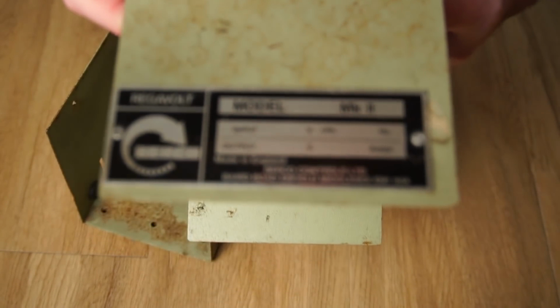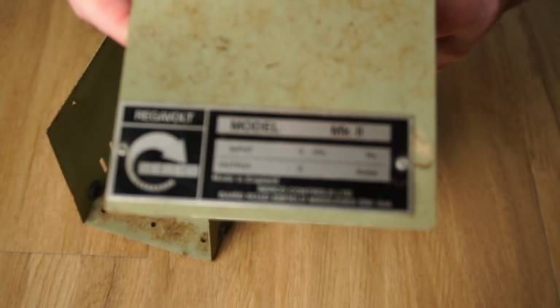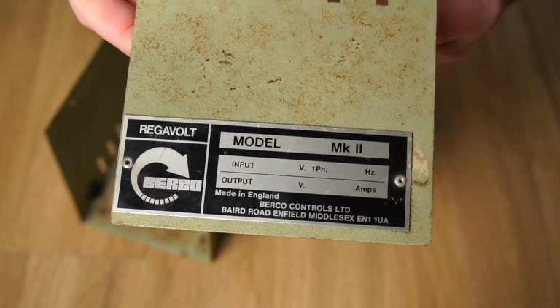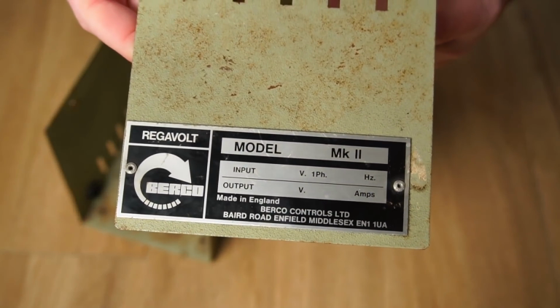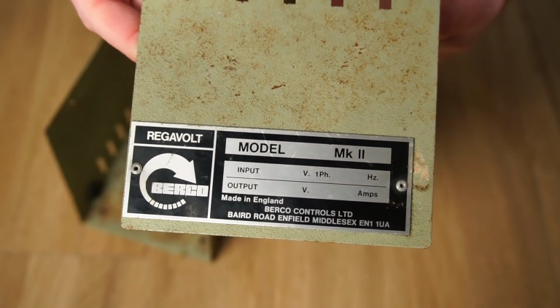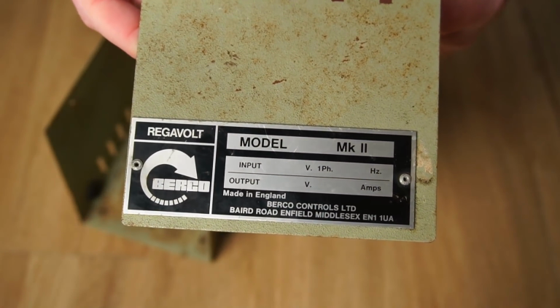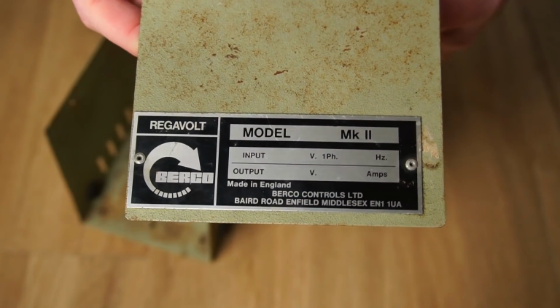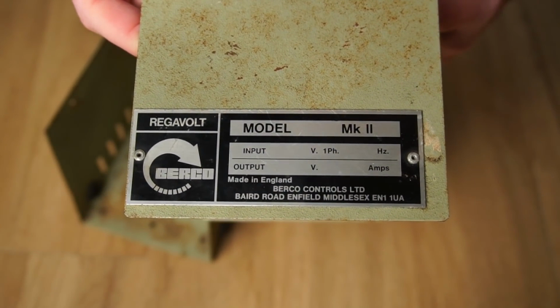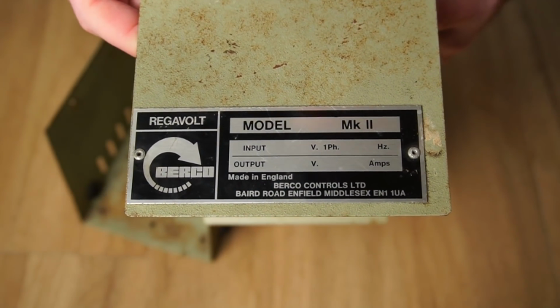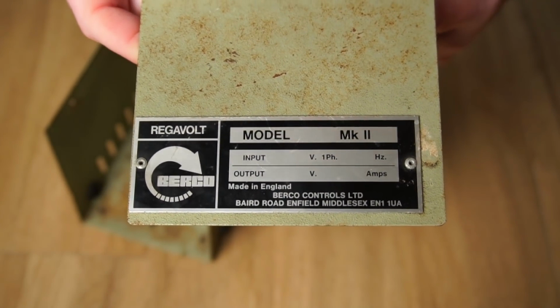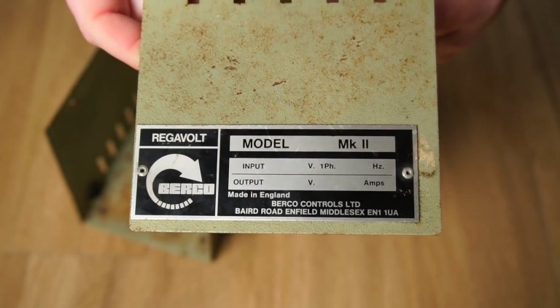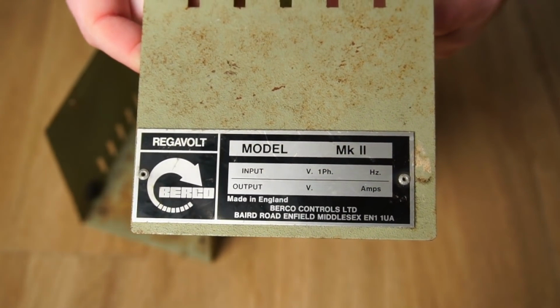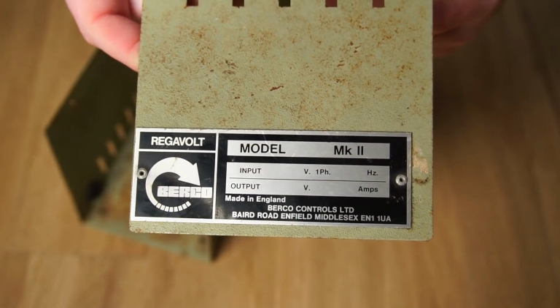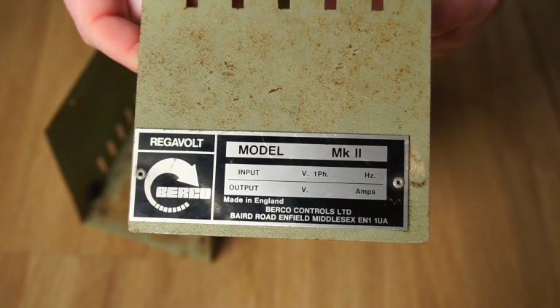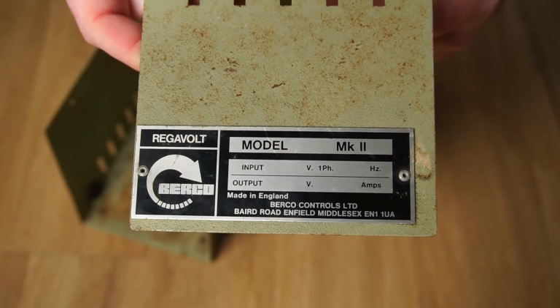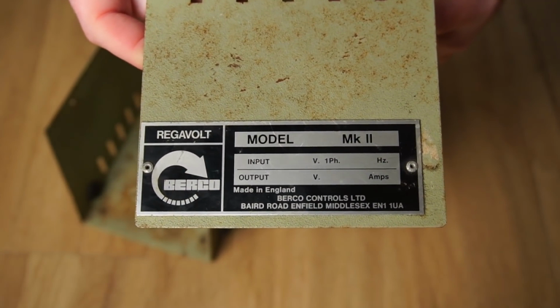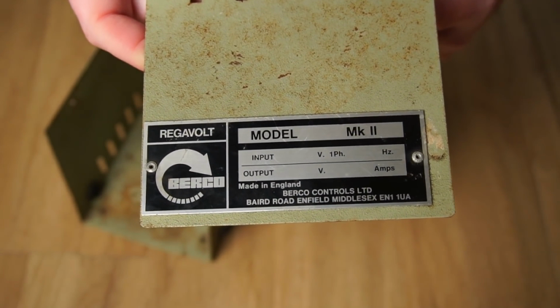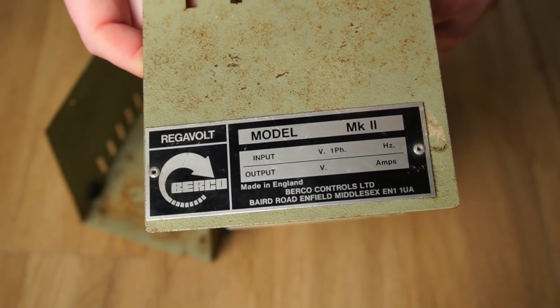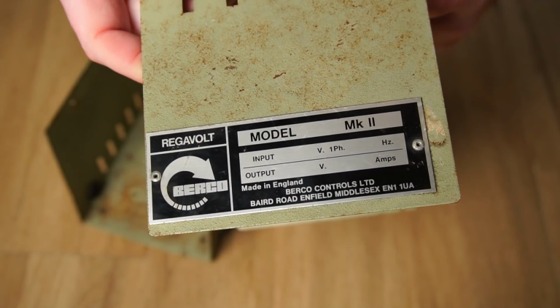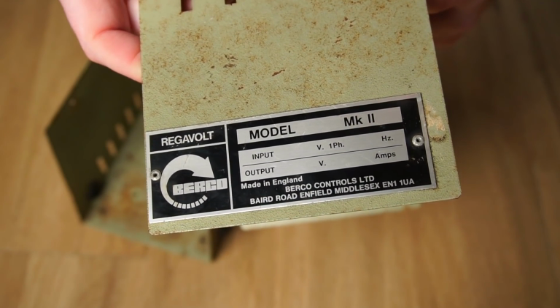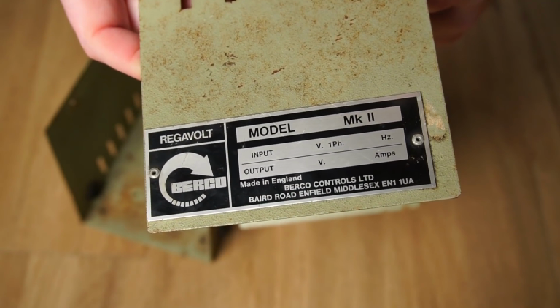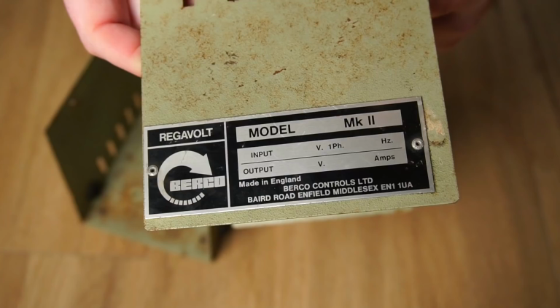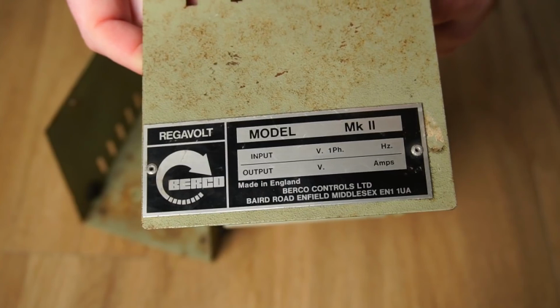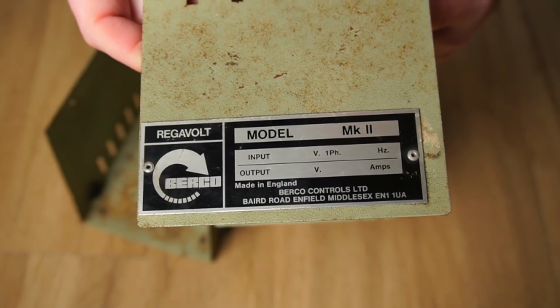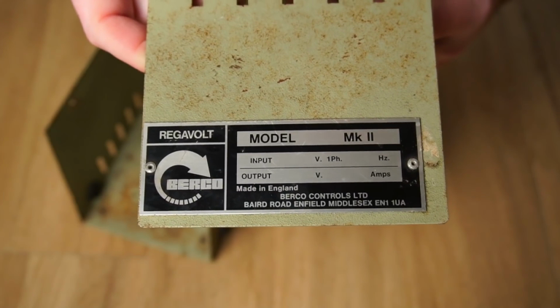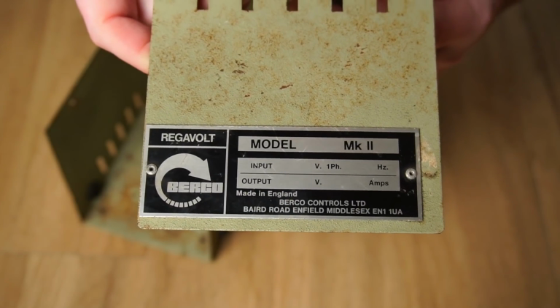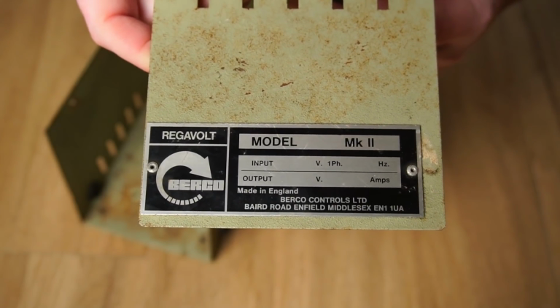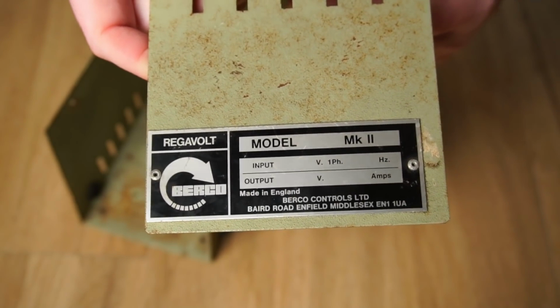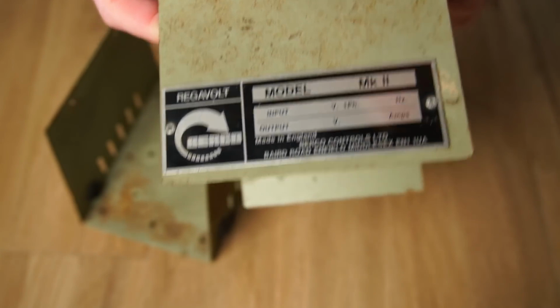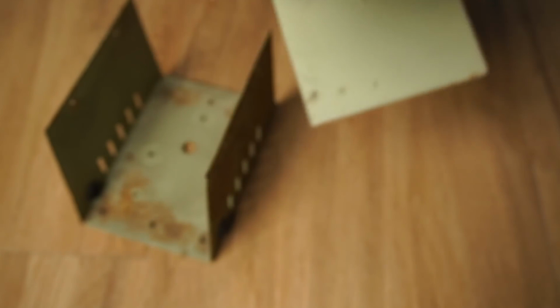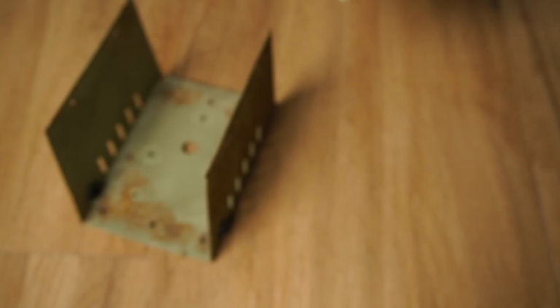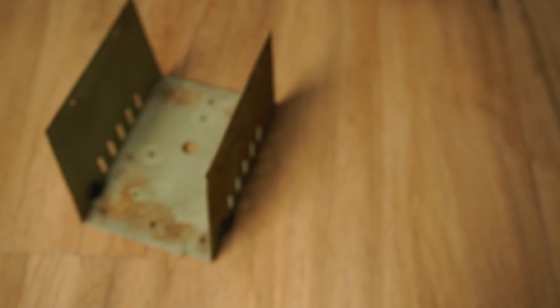The info plate lacks any markings. Perhaps there was writing on the plate, but if there were, it's long gone now.